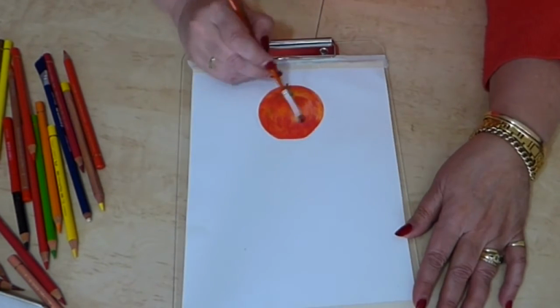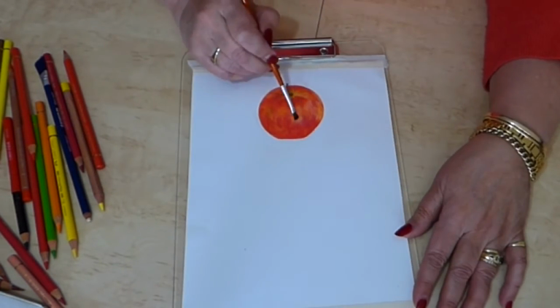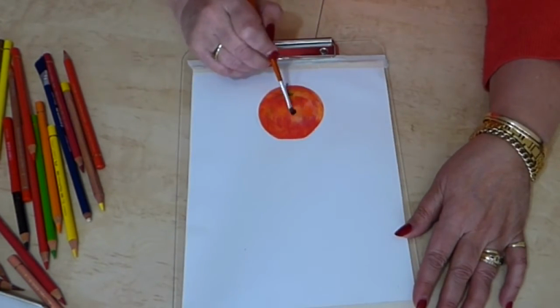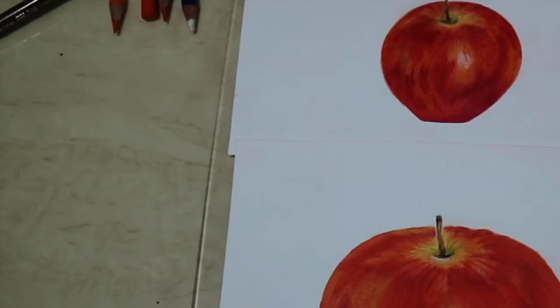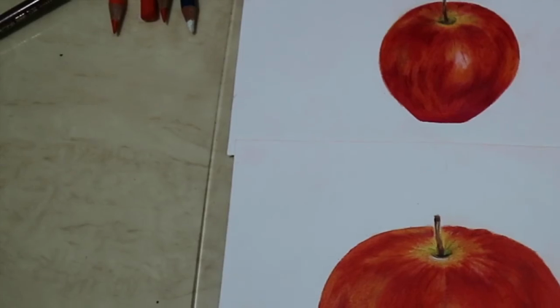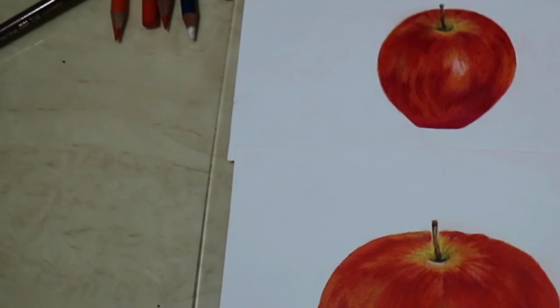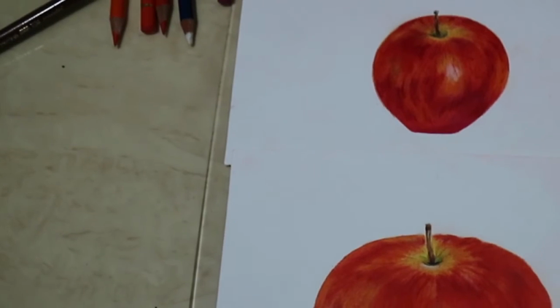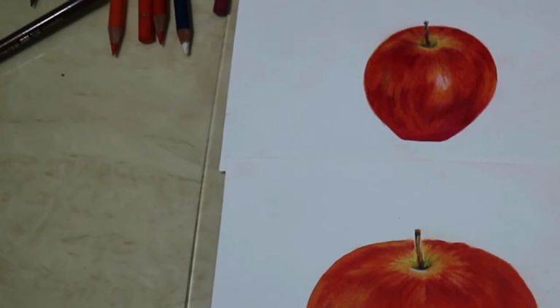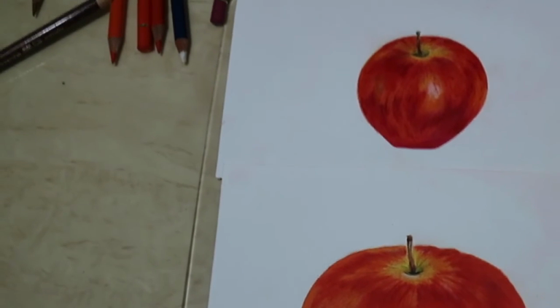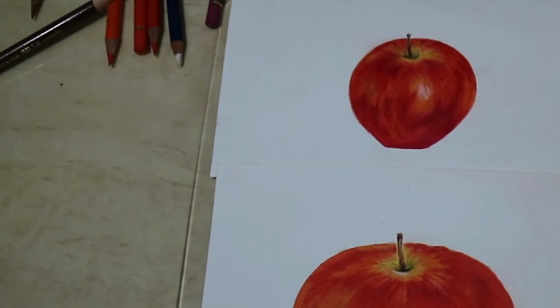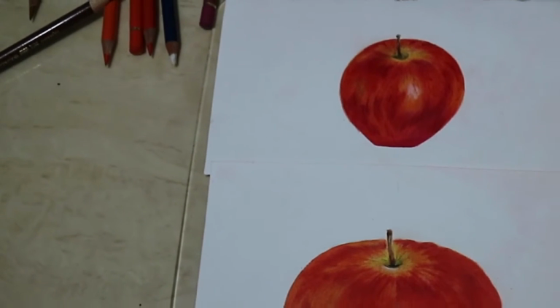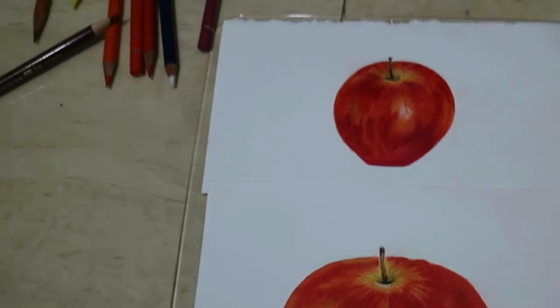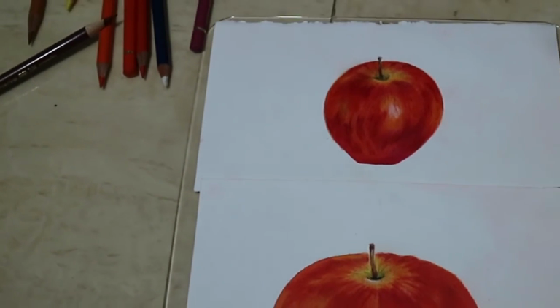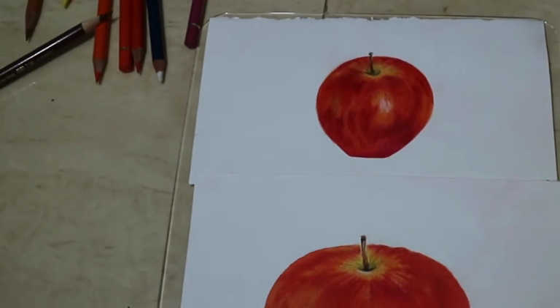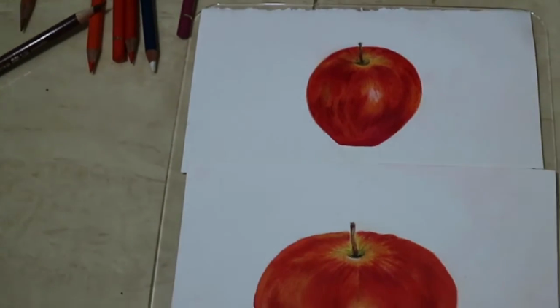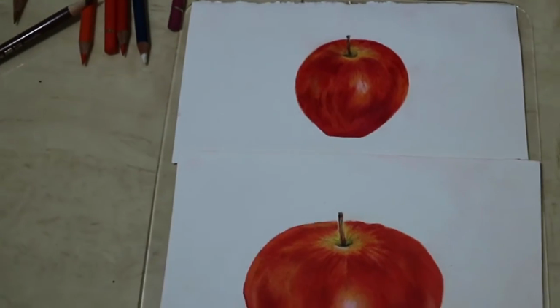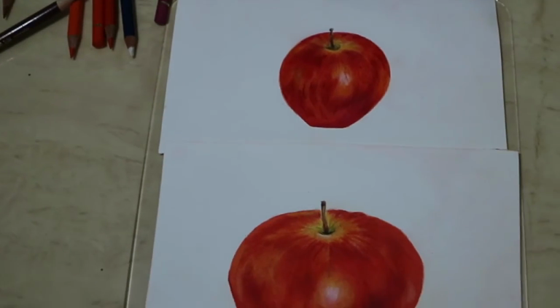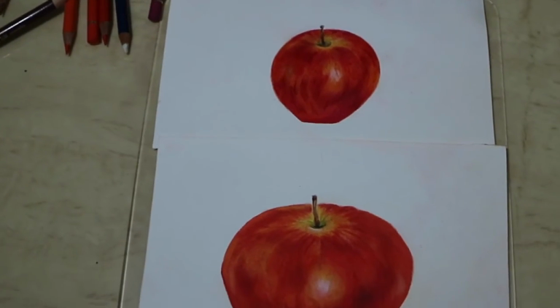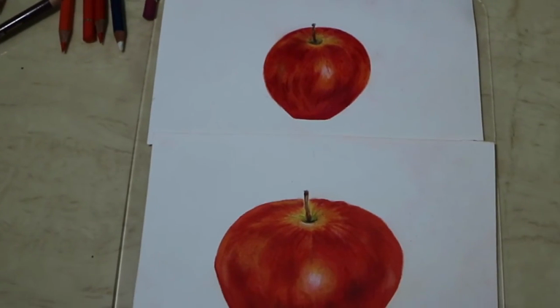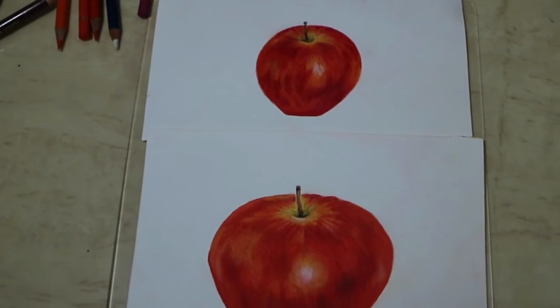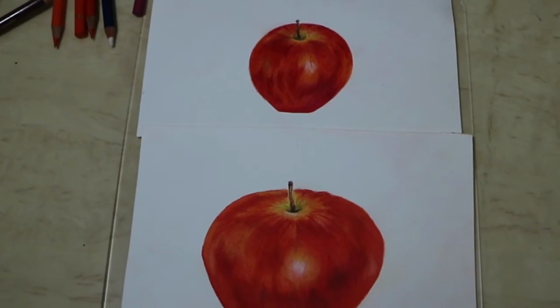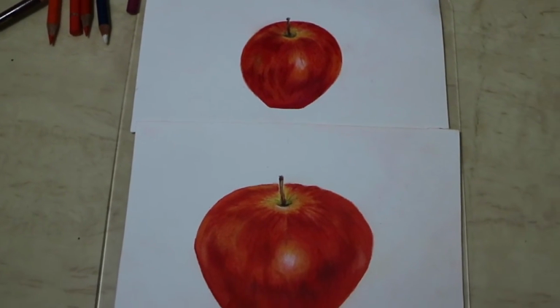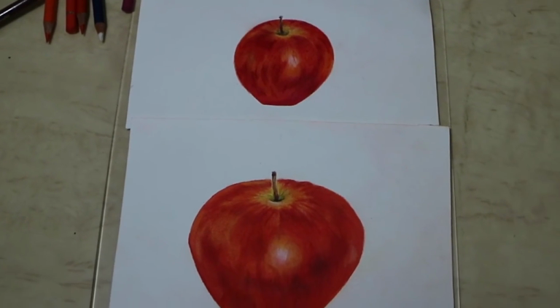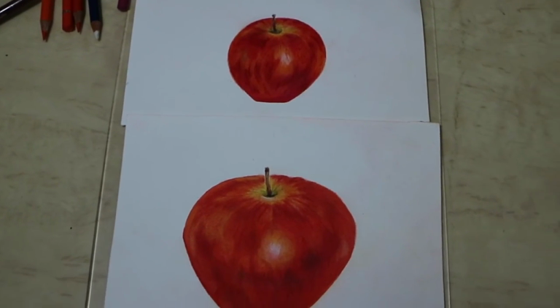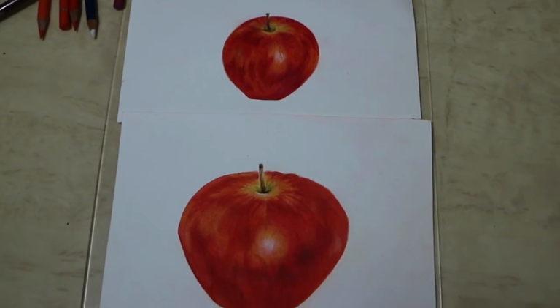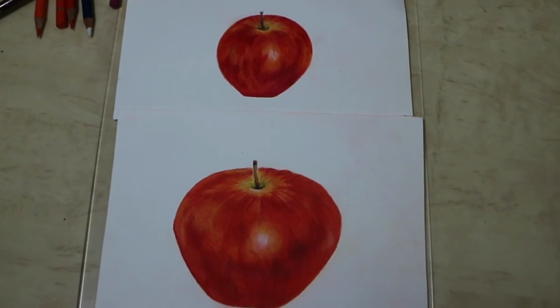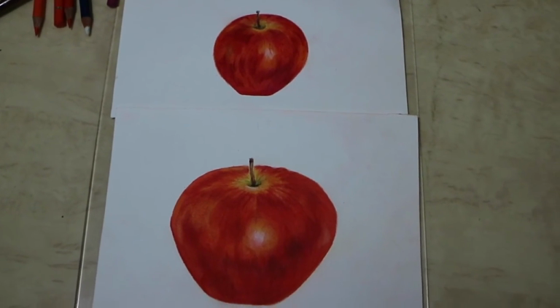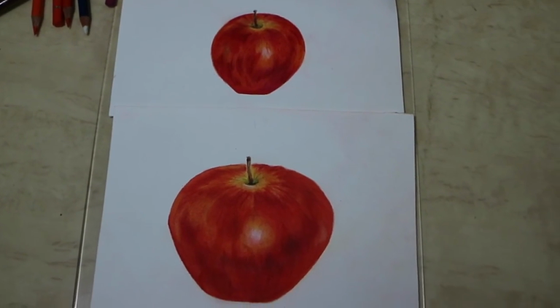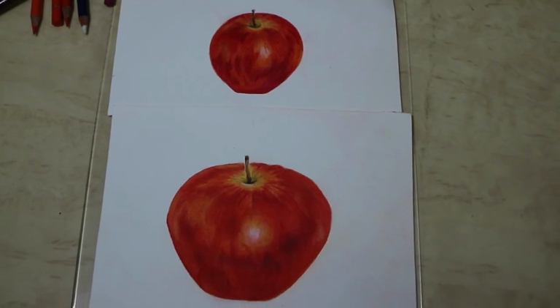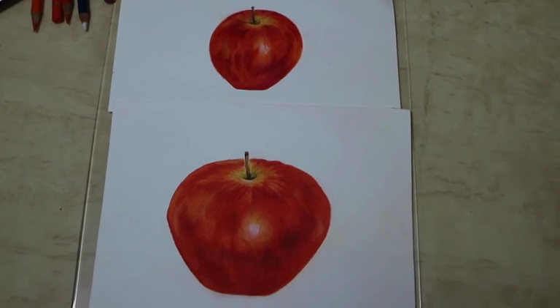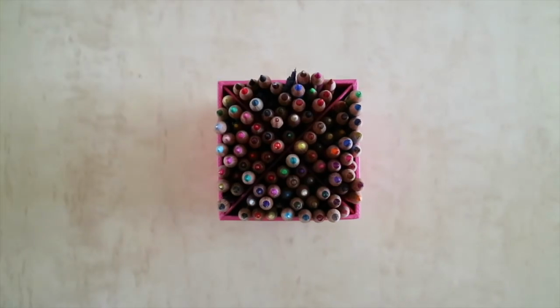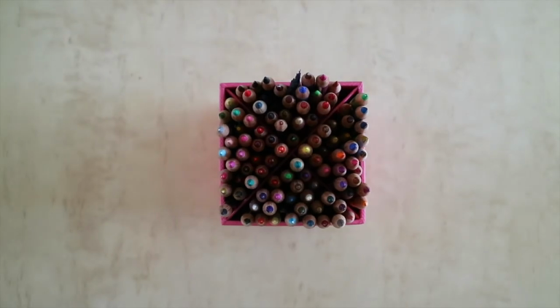Et voilà — my two apples. Thanks for watching, and until next time, au revoir.